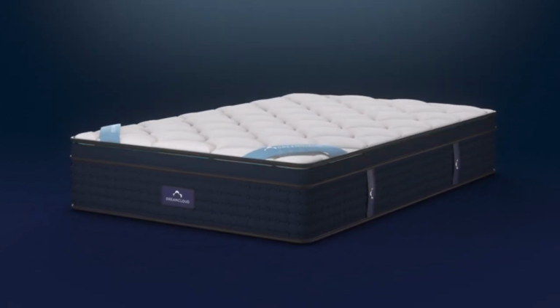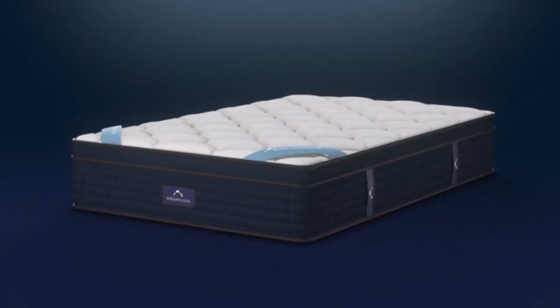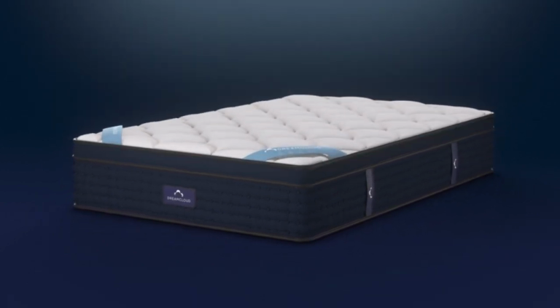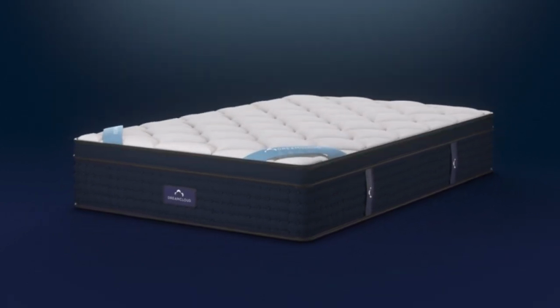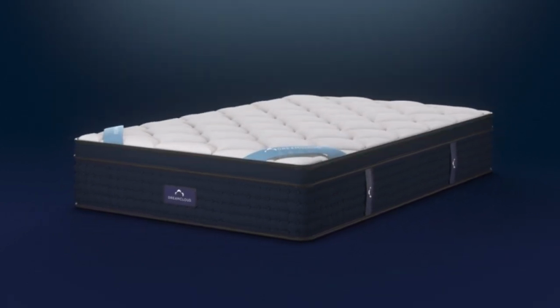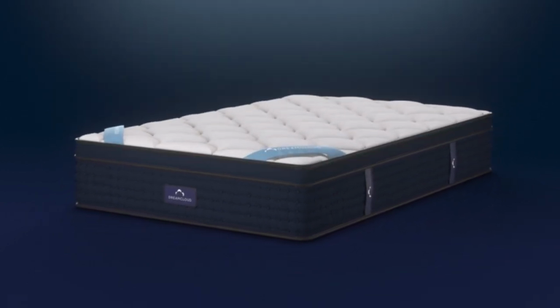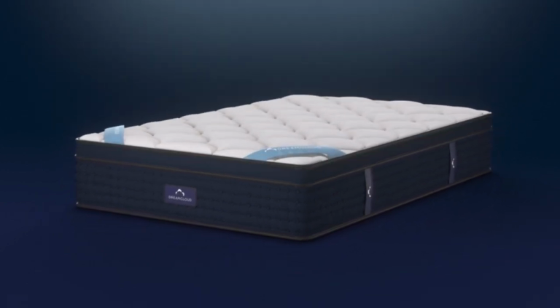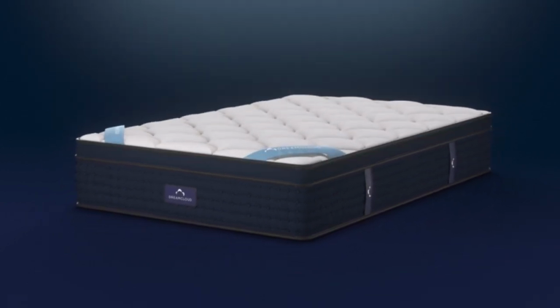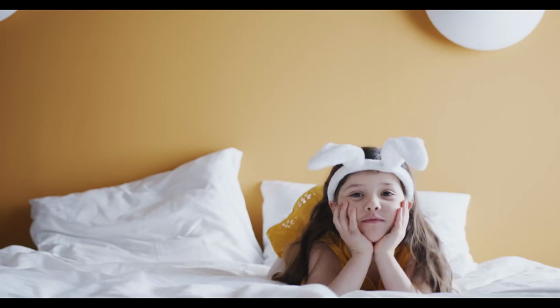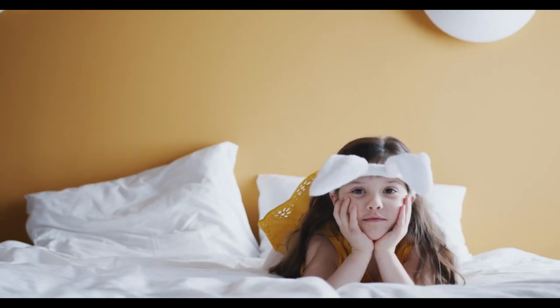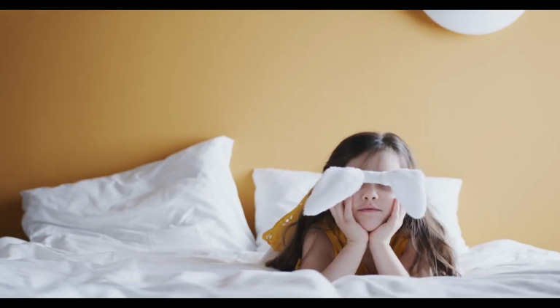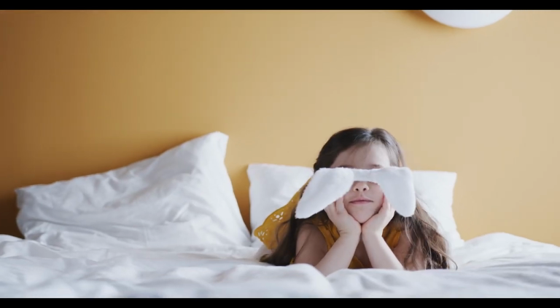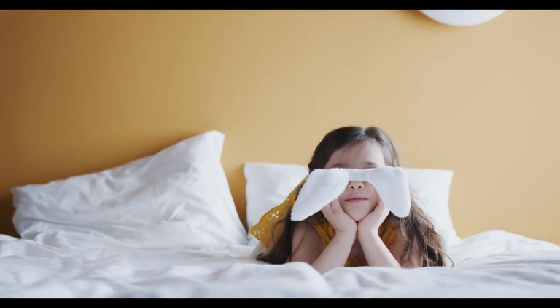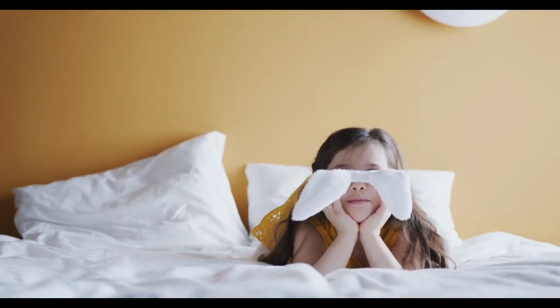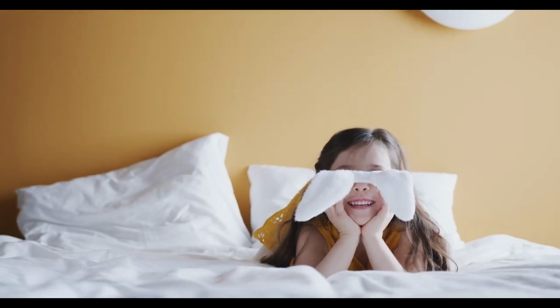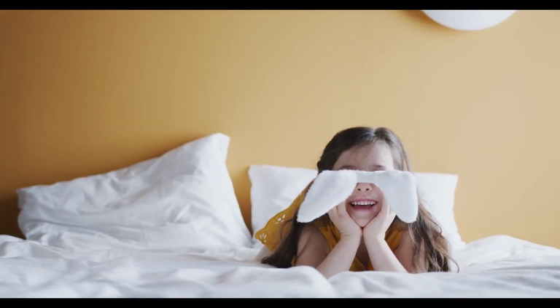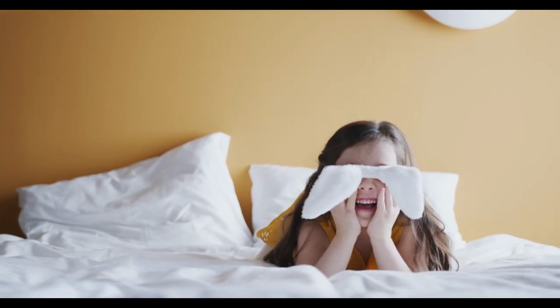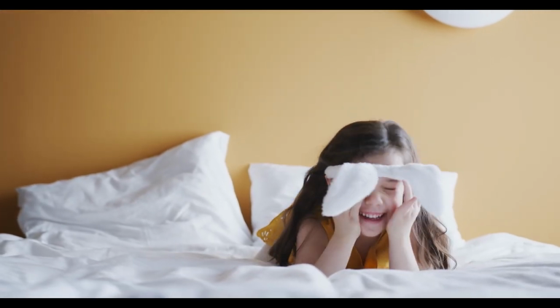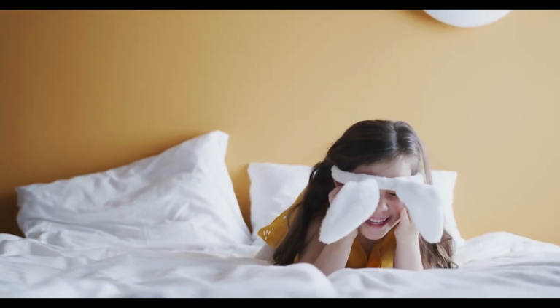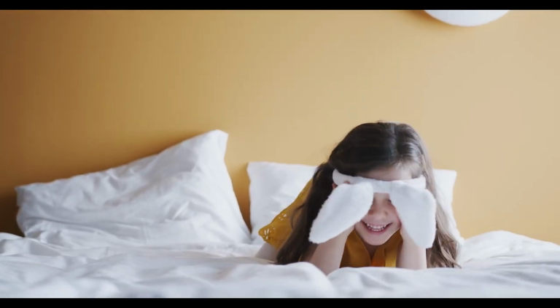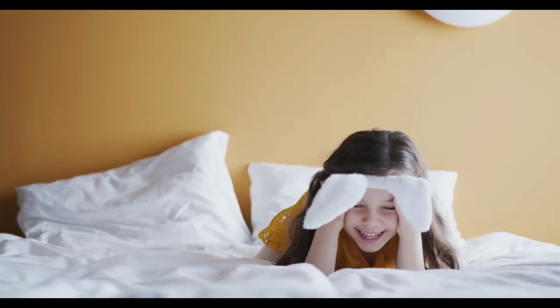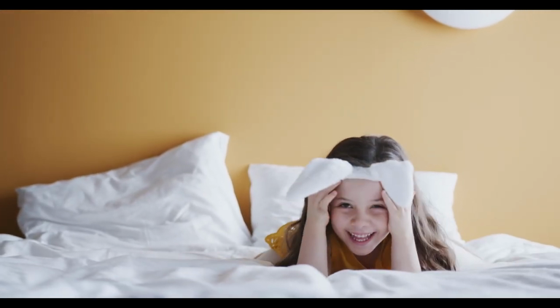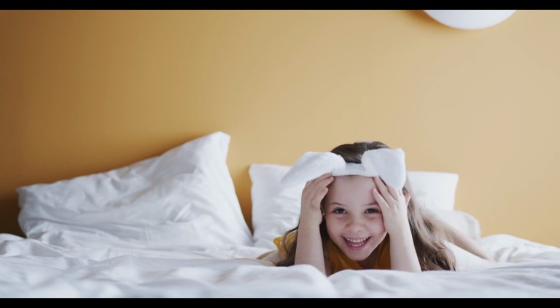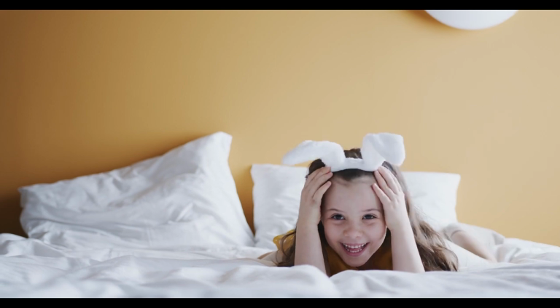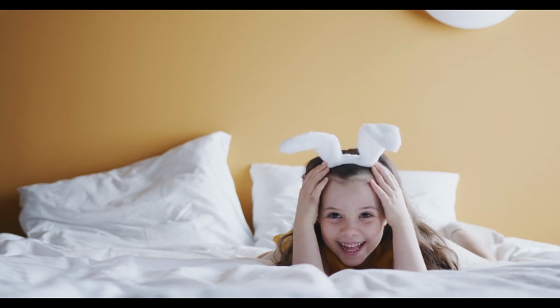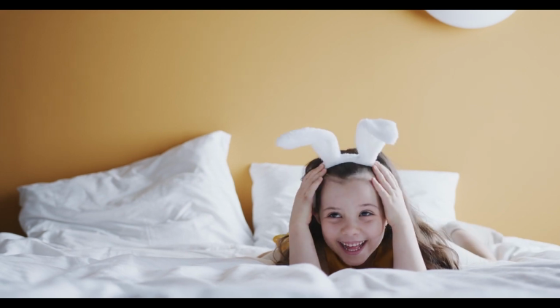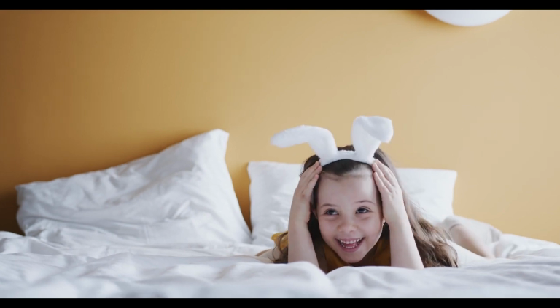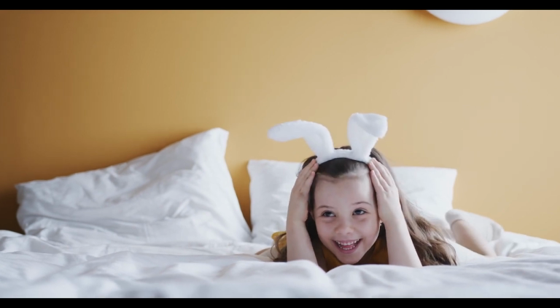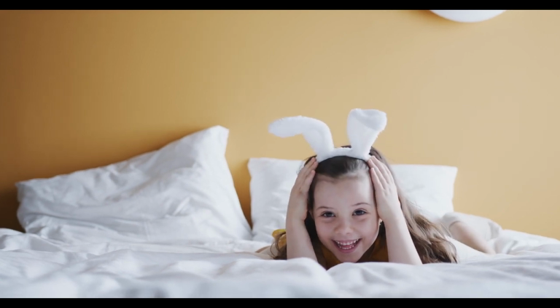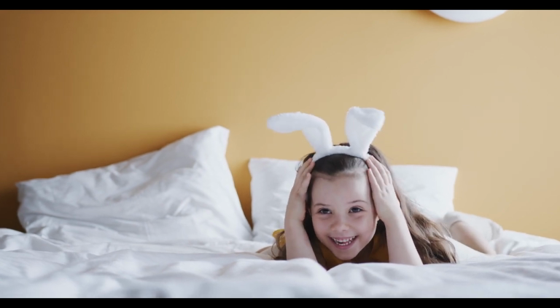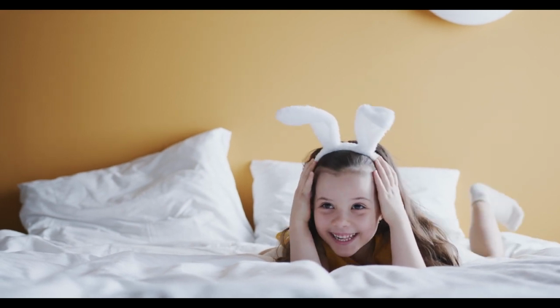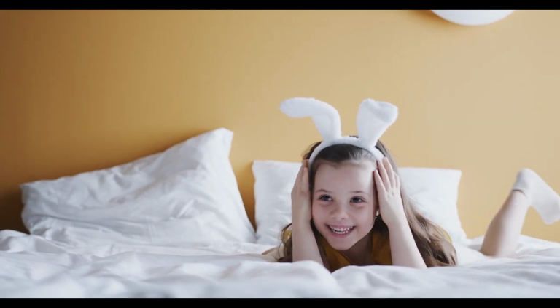Hey guys, in this video today I'm breaking down the top 5 best mattresses for a herniated disc.